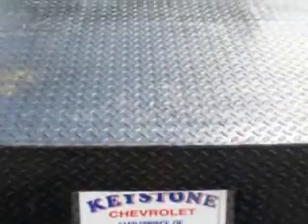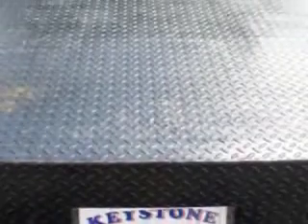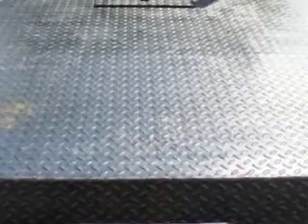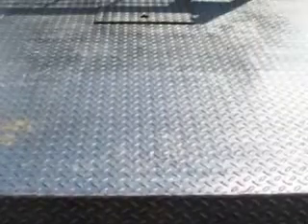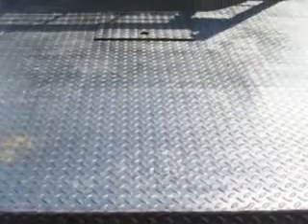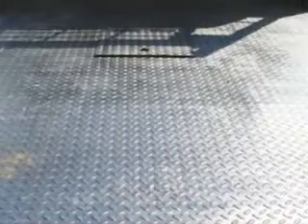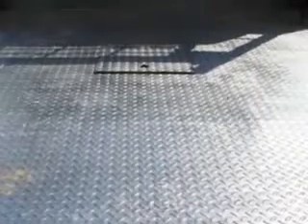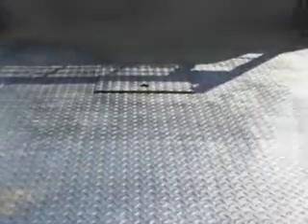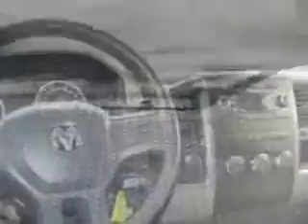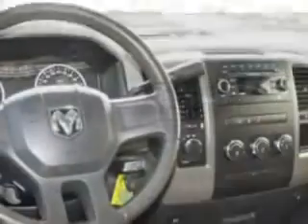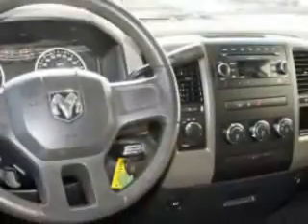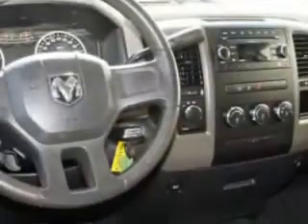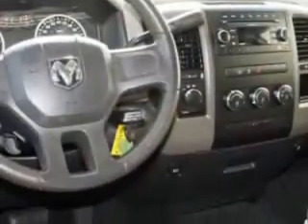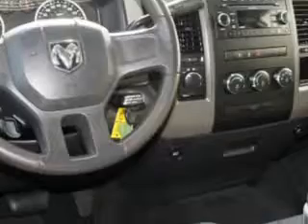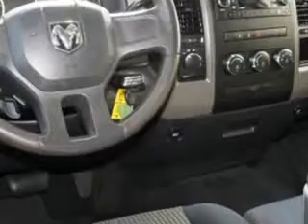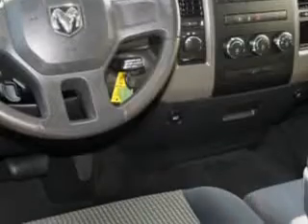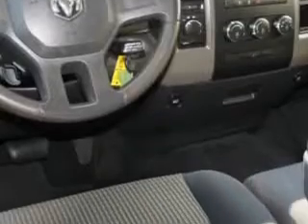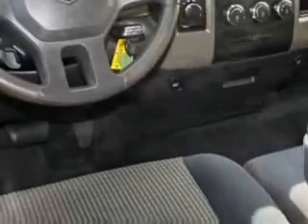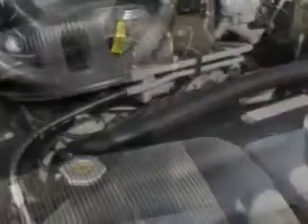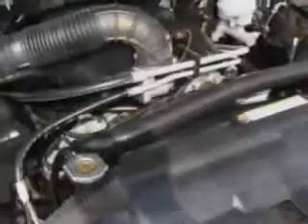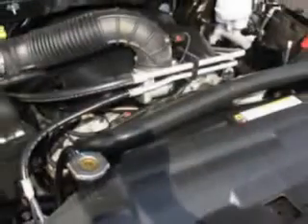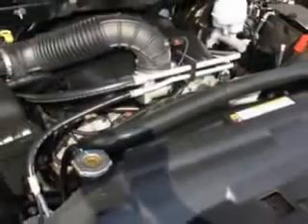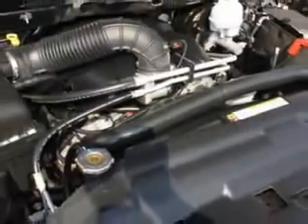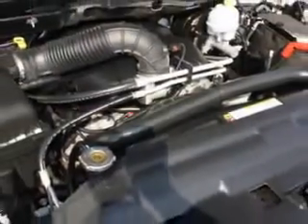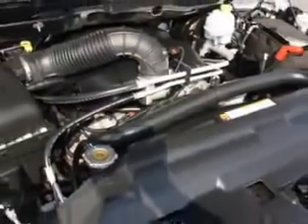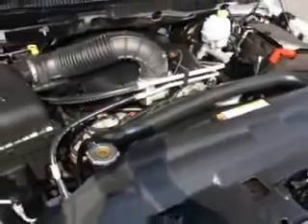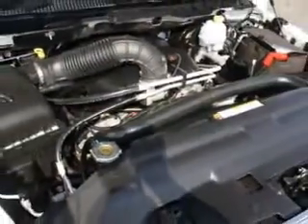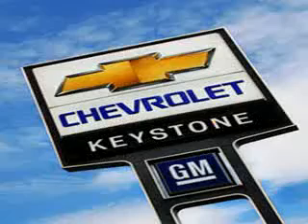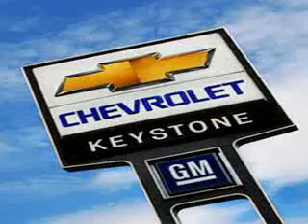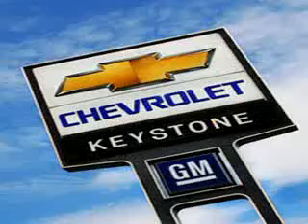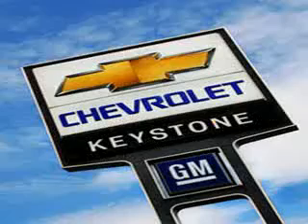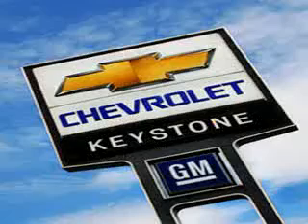You'll get where you need to go and enjoy the drive in this 2010 Dodge Ram 1500. See us at Keystone Chevrolet today.